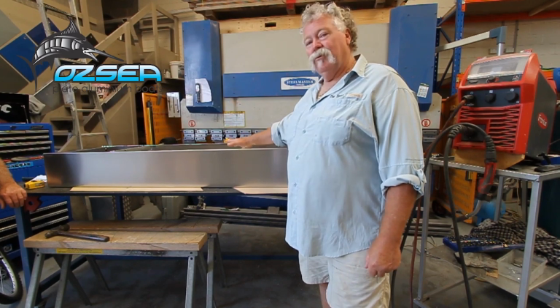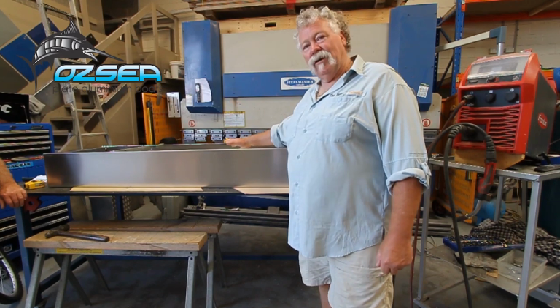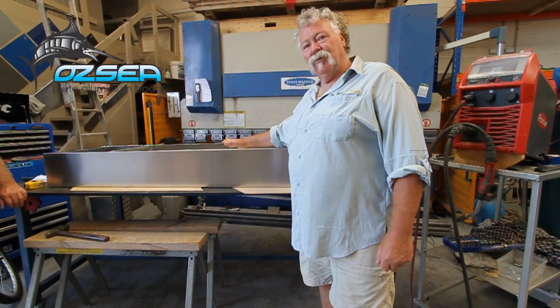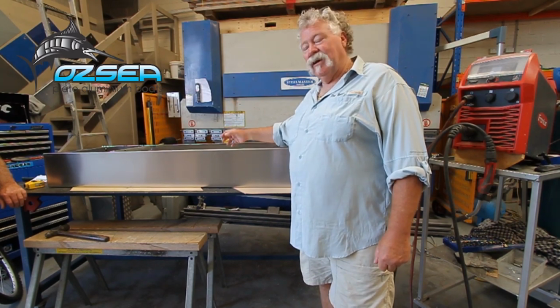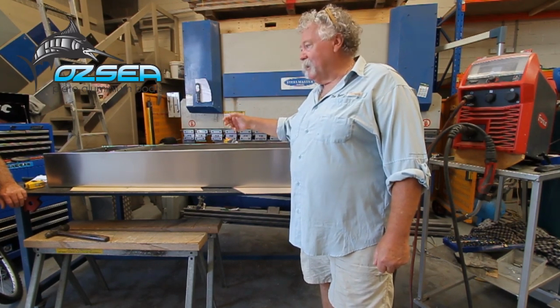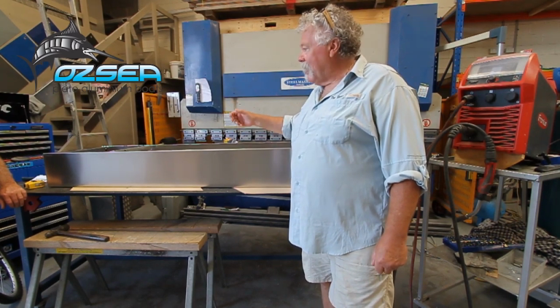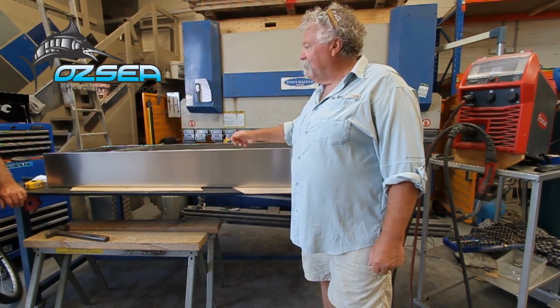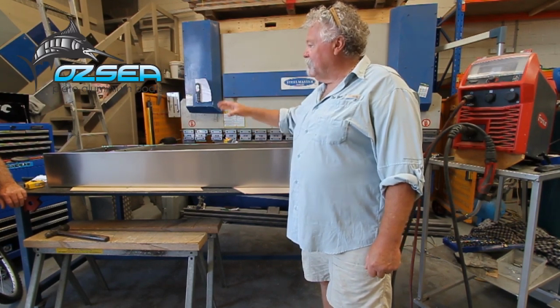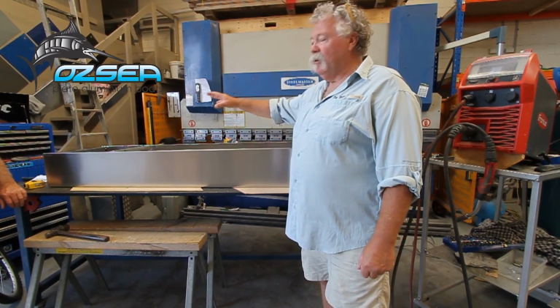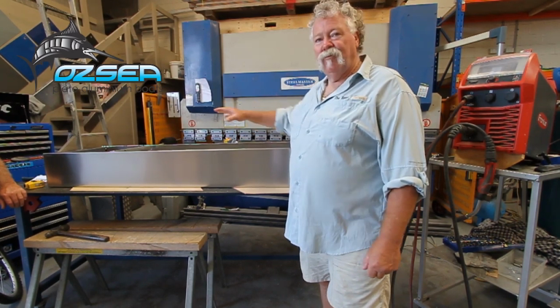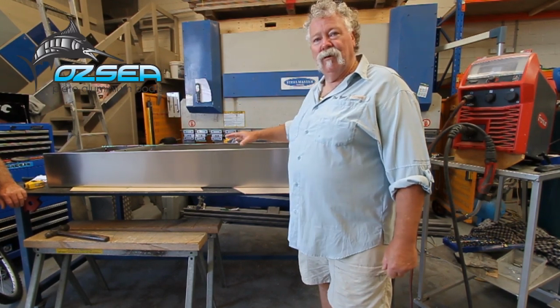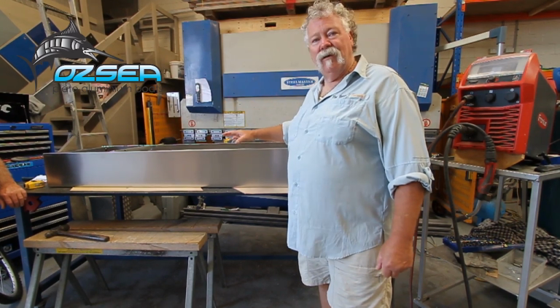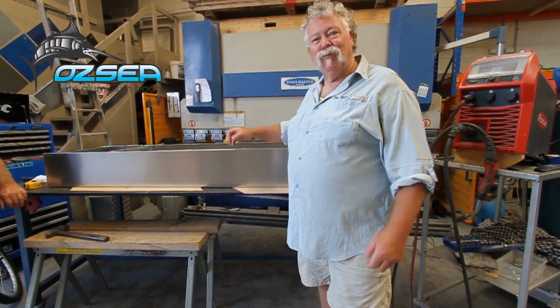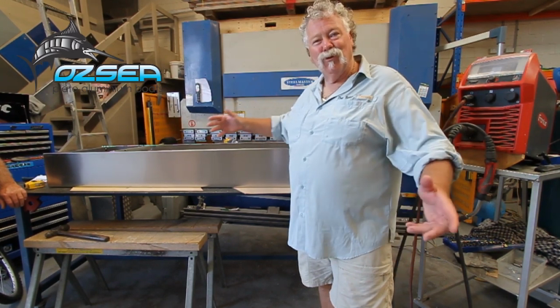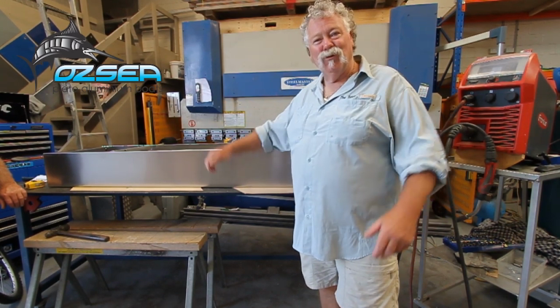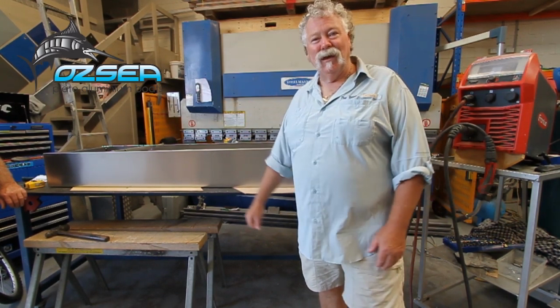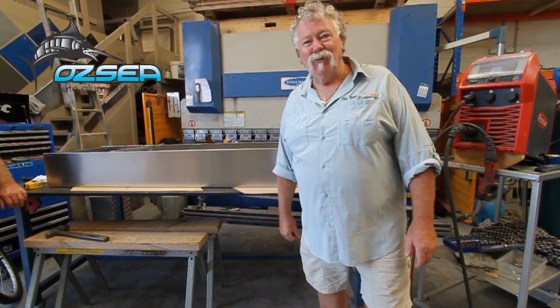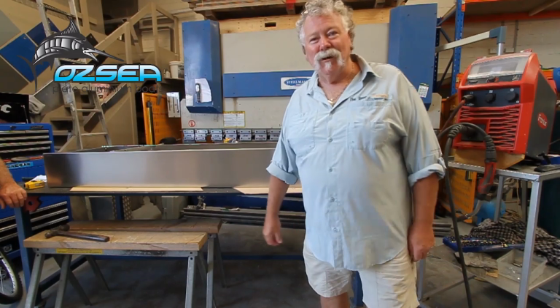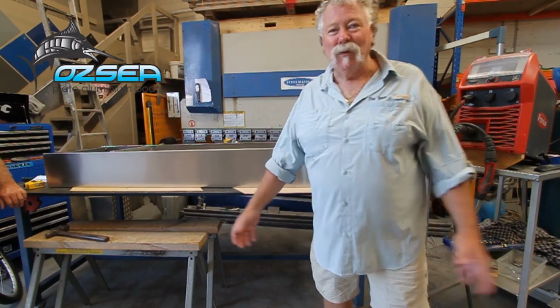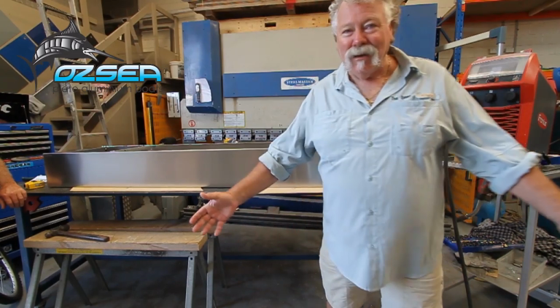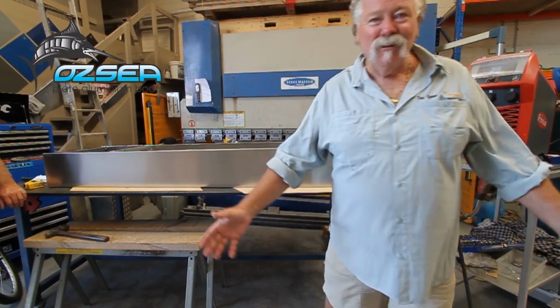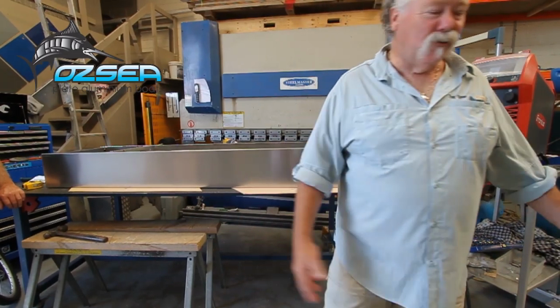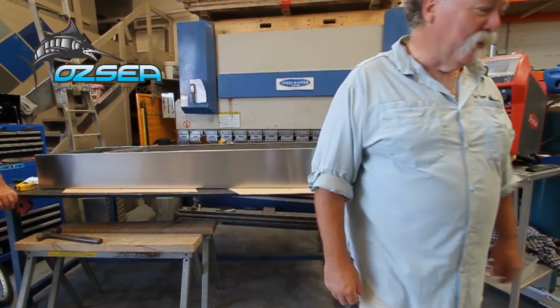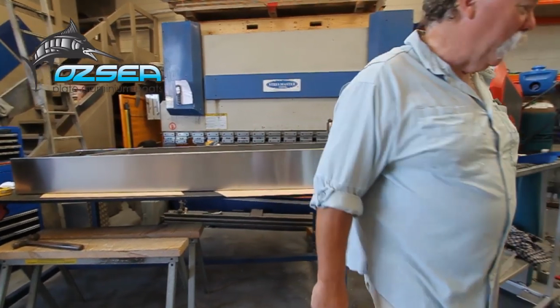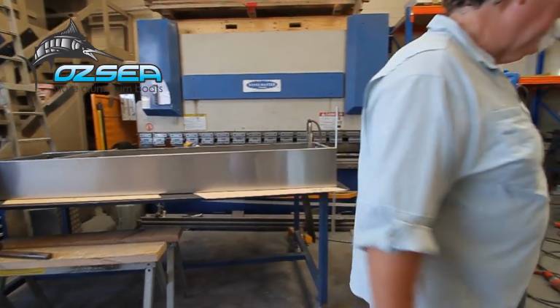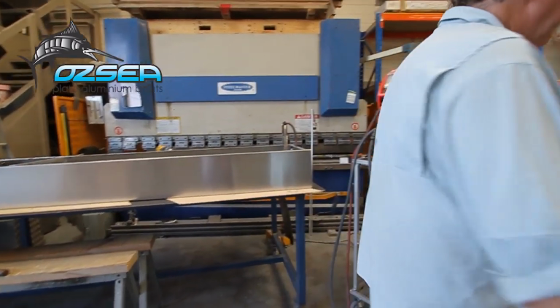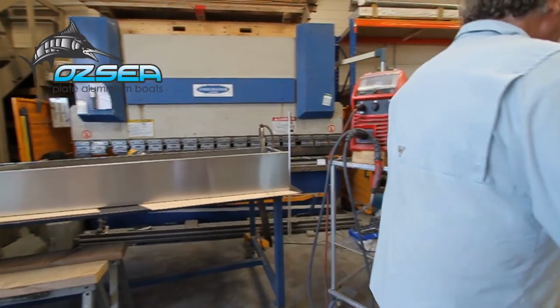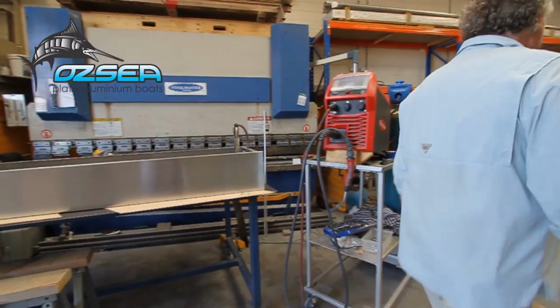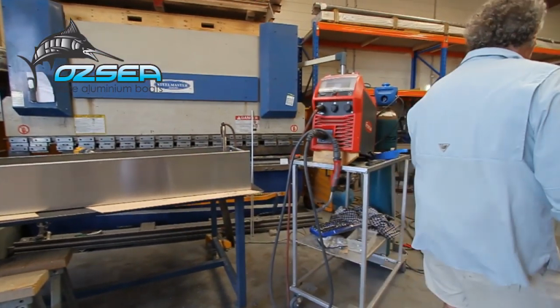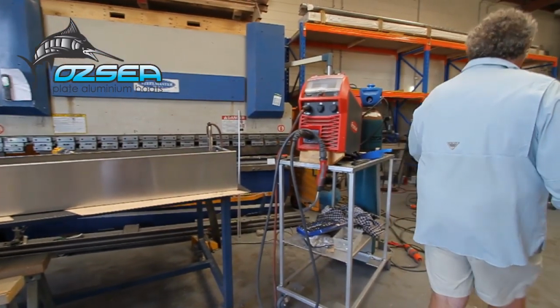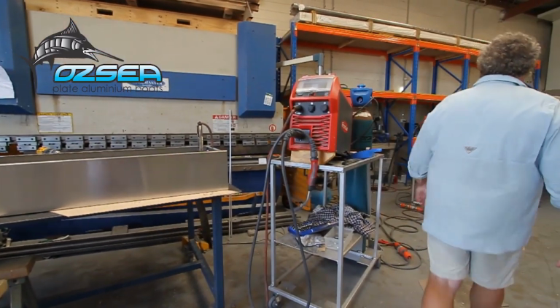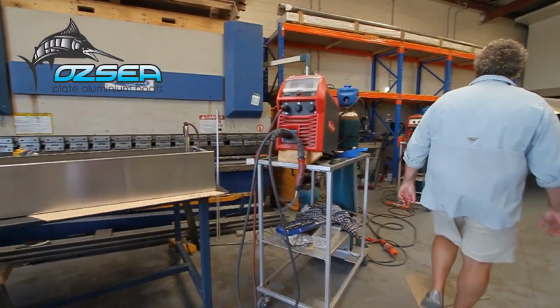Great fuel tank — aluminium, fully baffled with all the gear on it. But follow me around, down in the back corner.